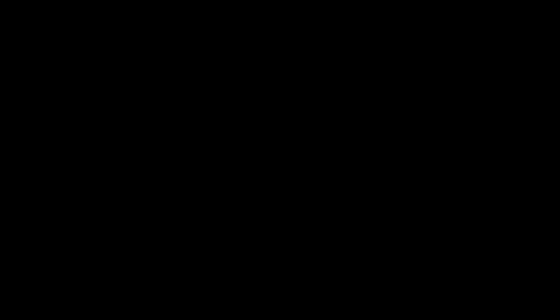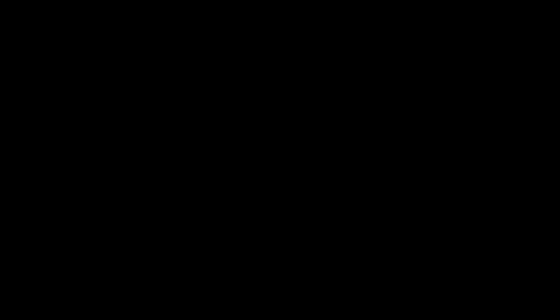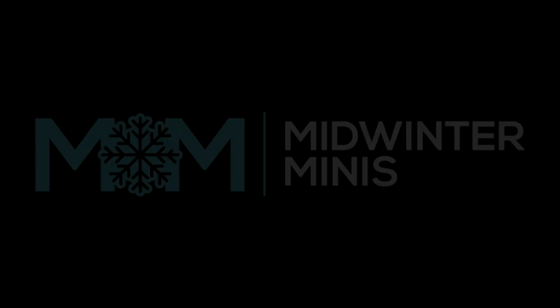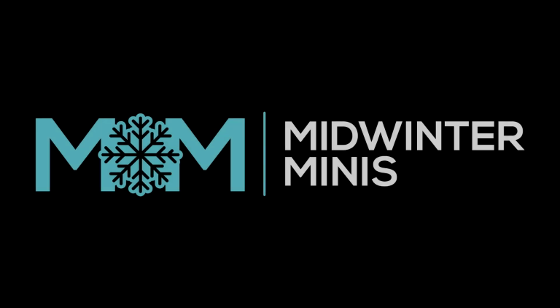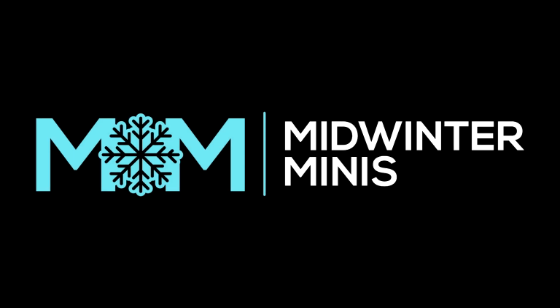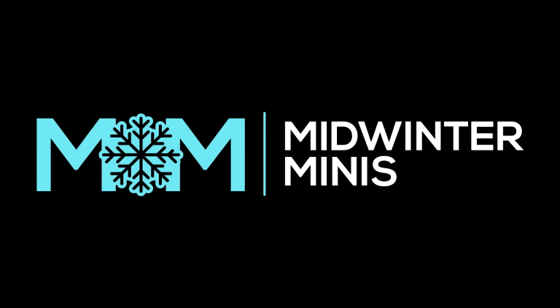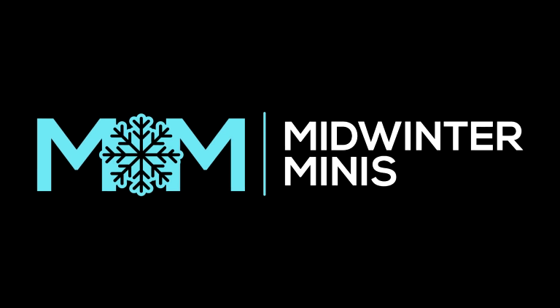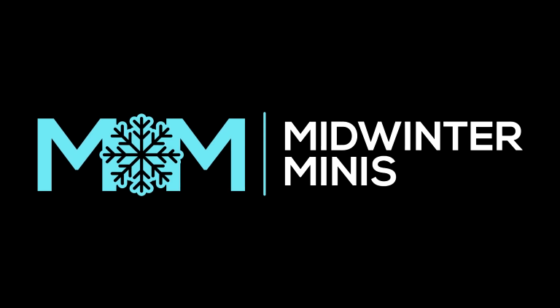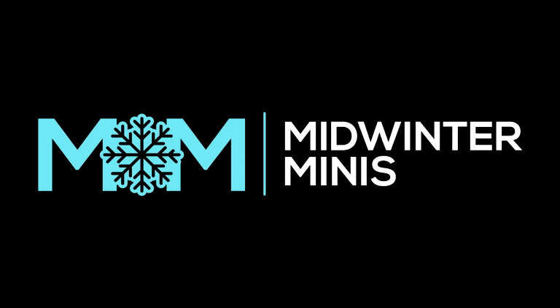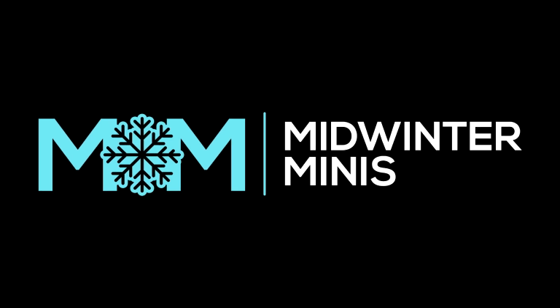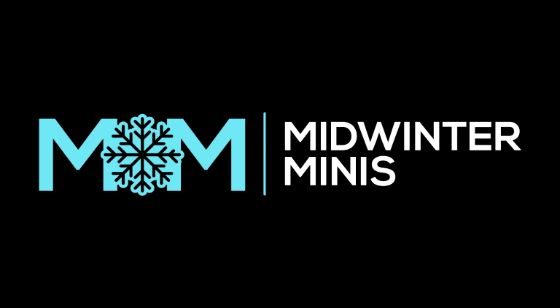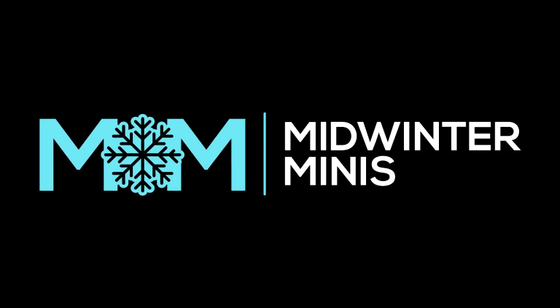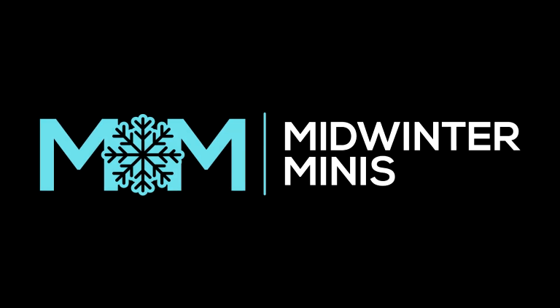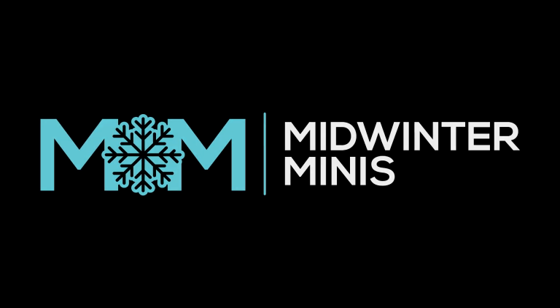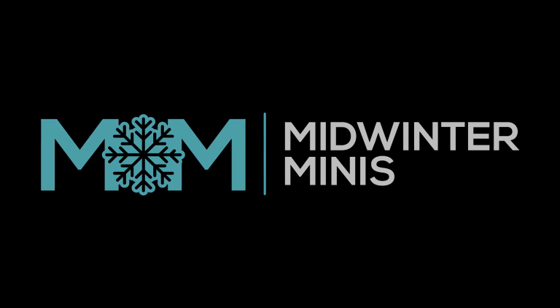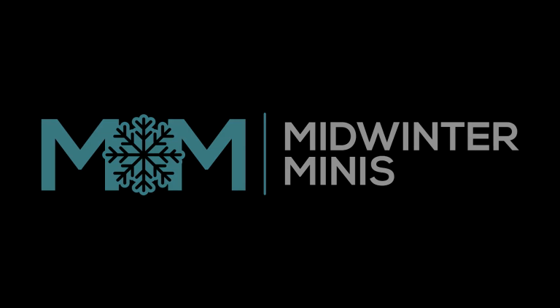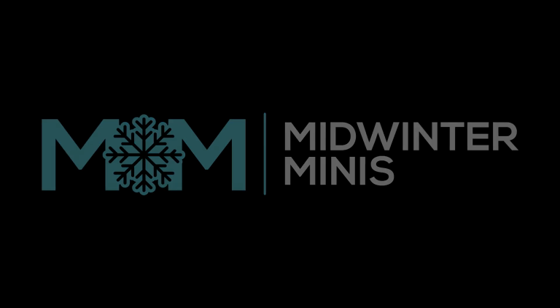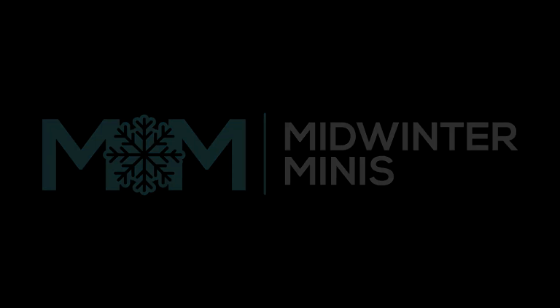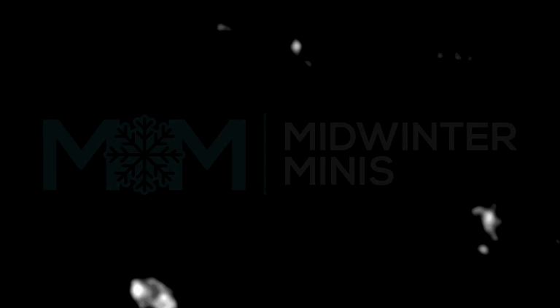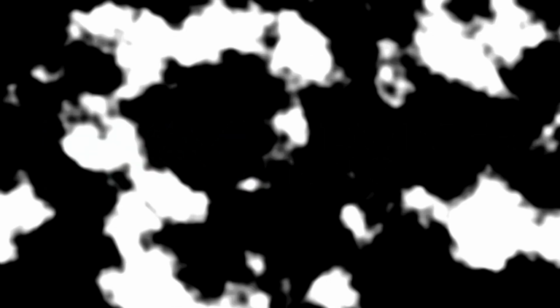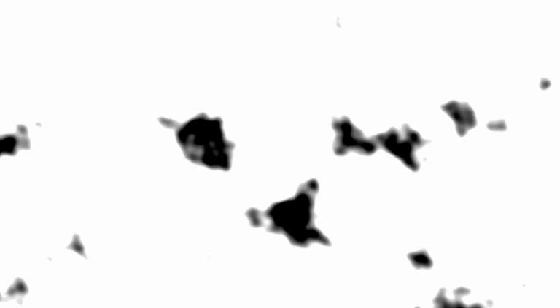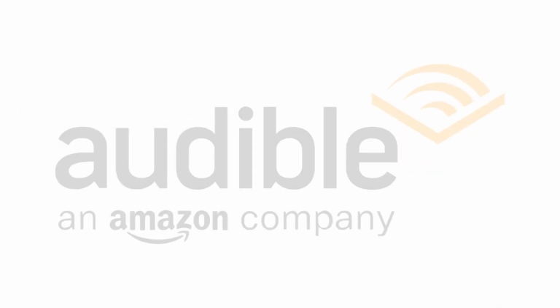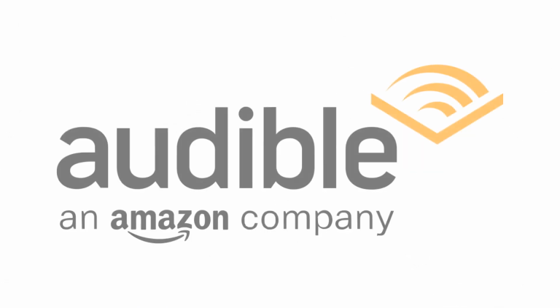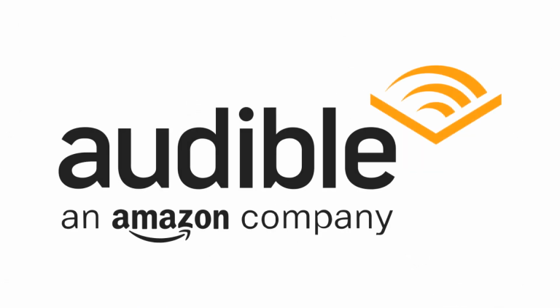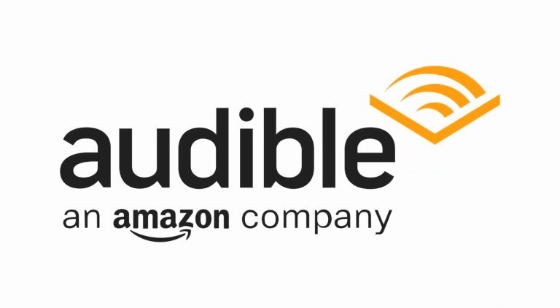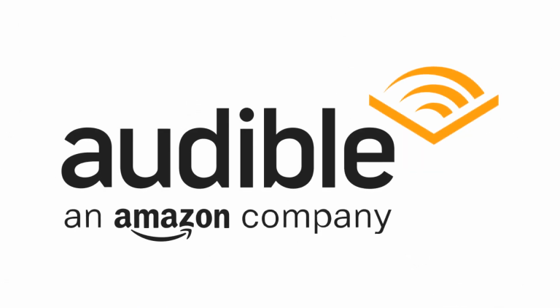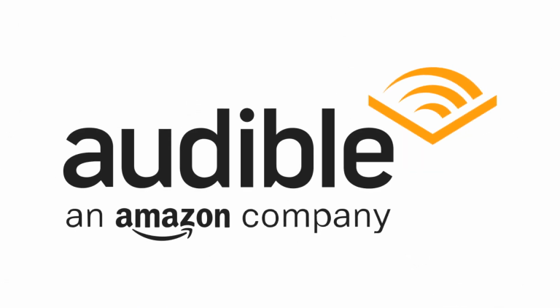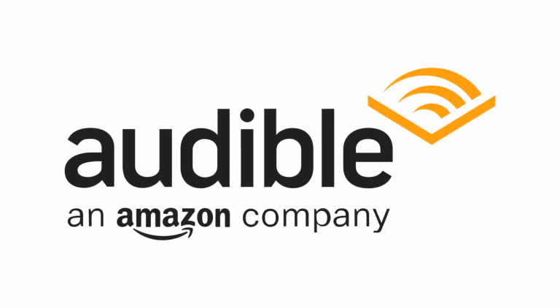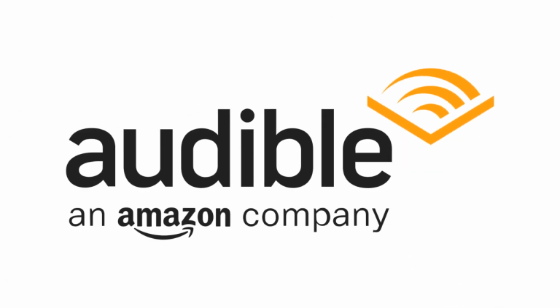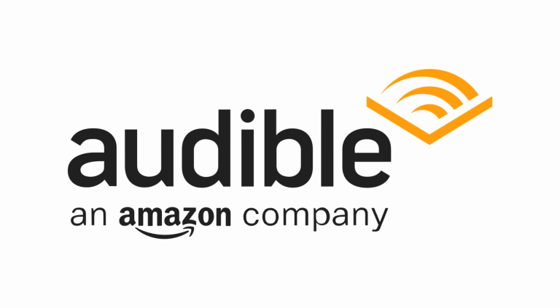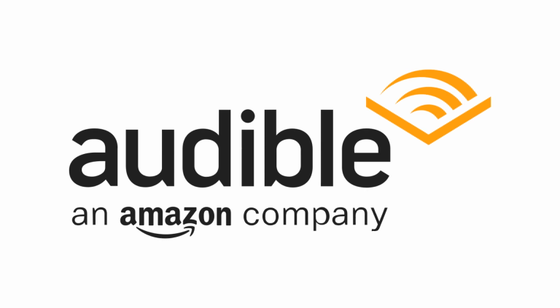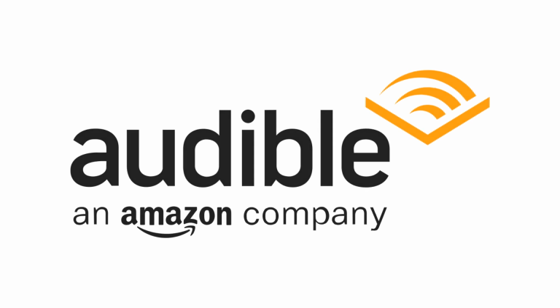Hi everyone, this is Midwinter Minis, my name's Guy, and this video has been kindly sponsored by Audible.